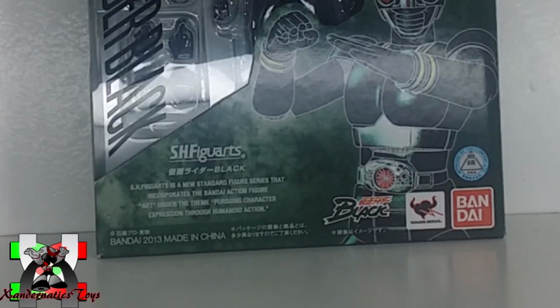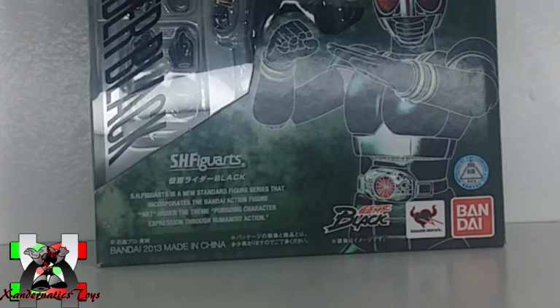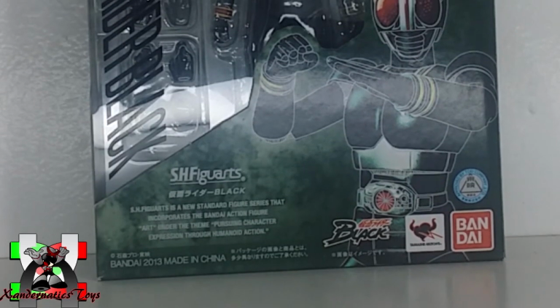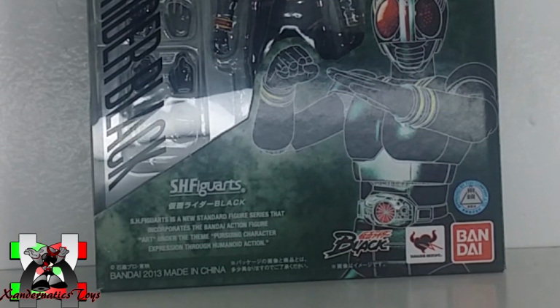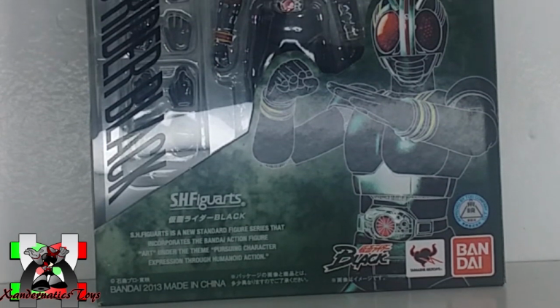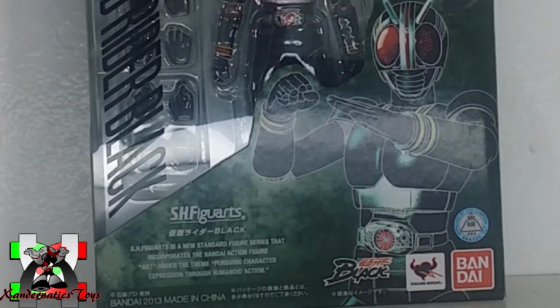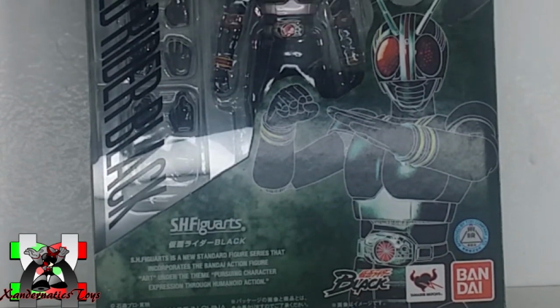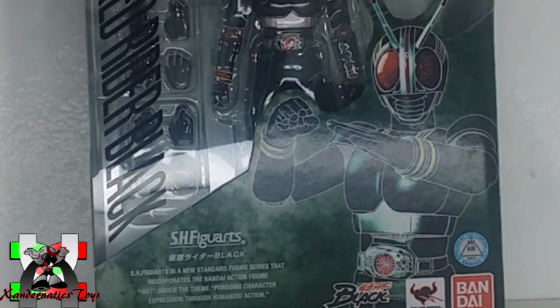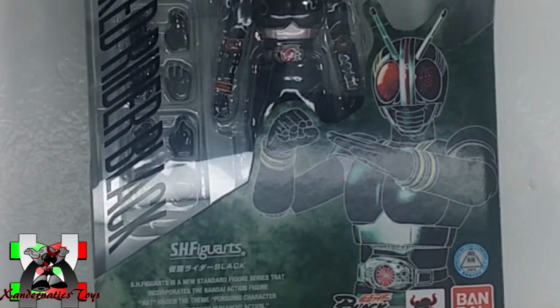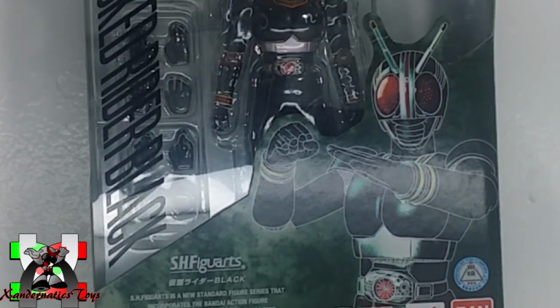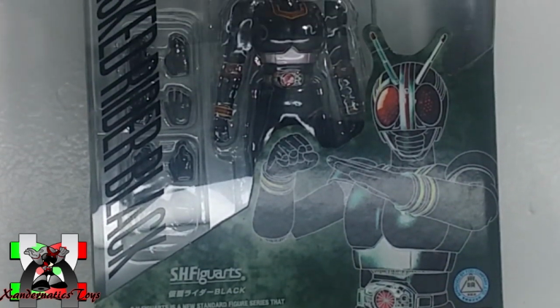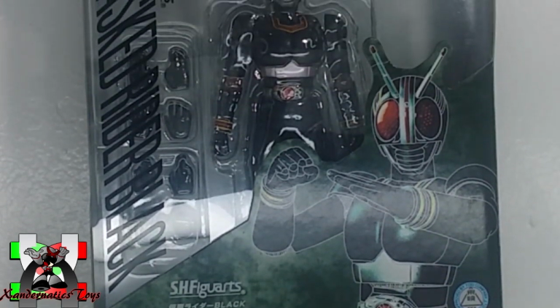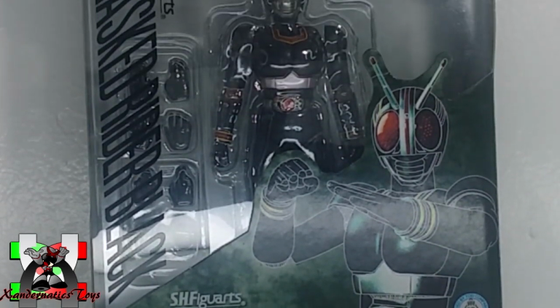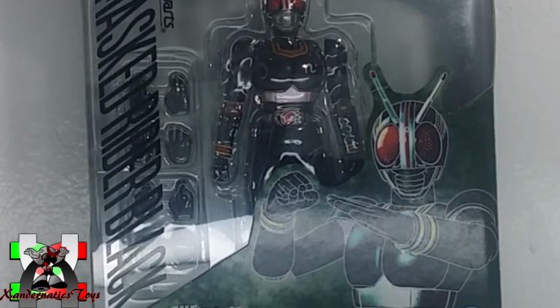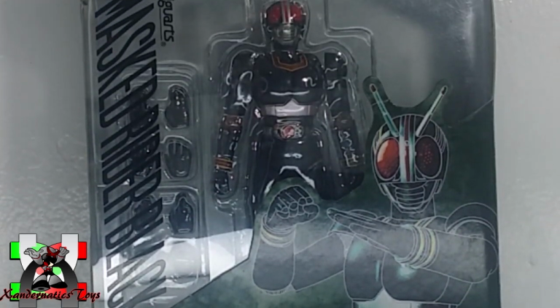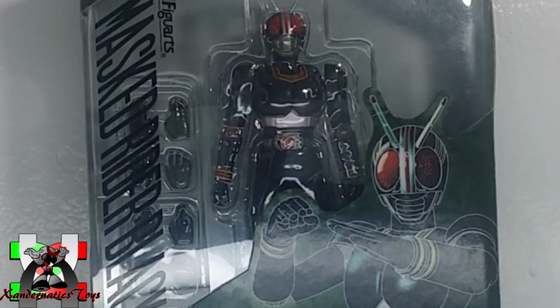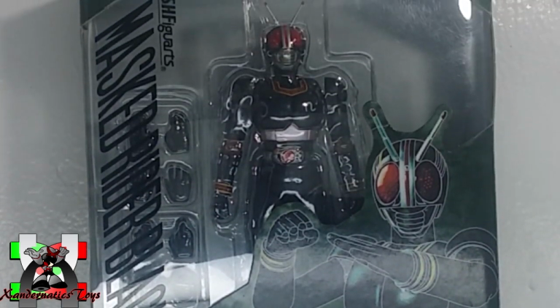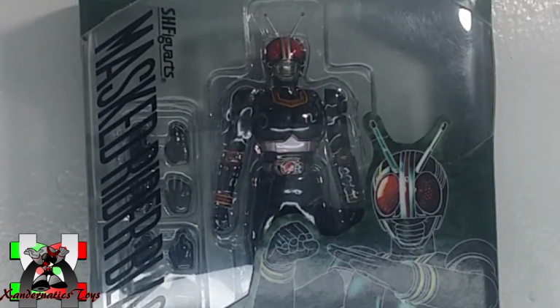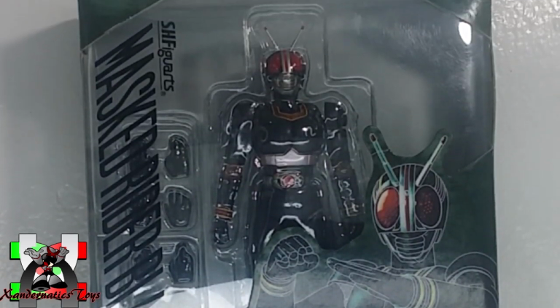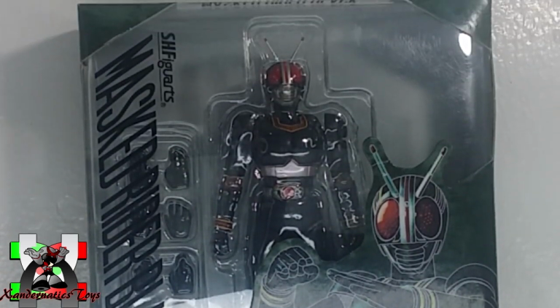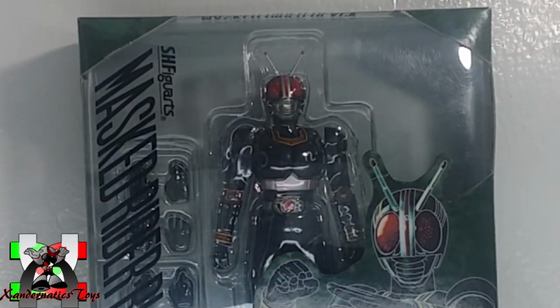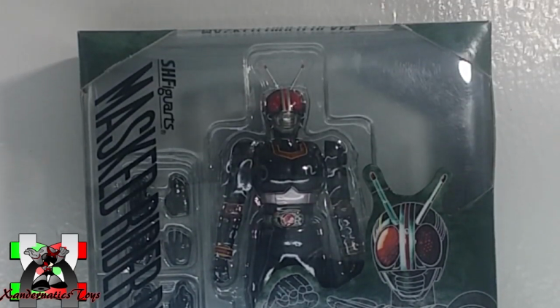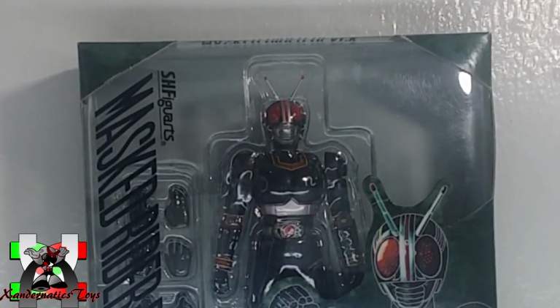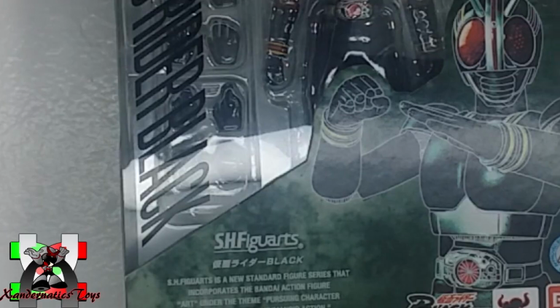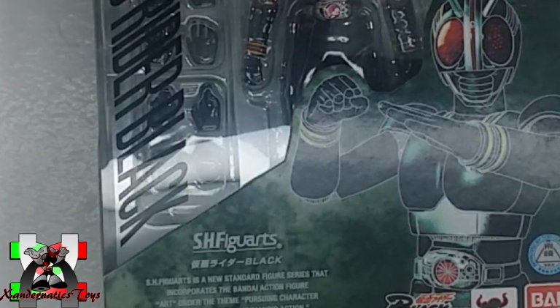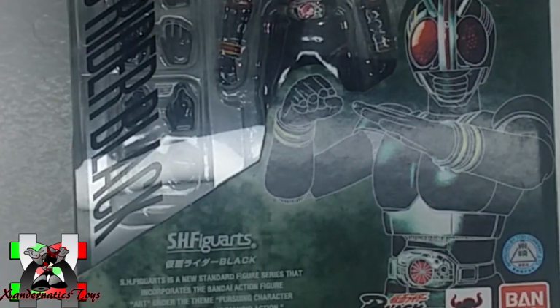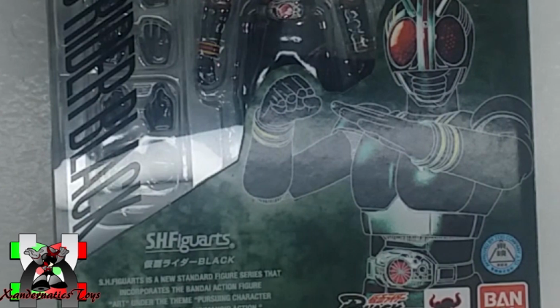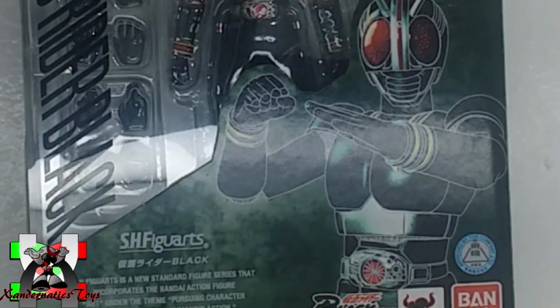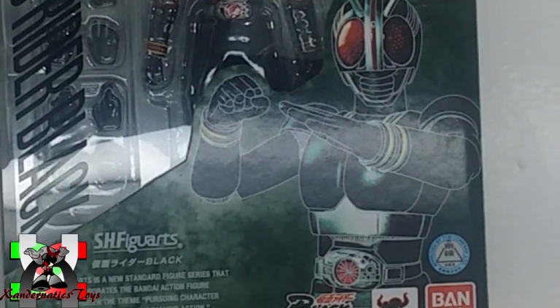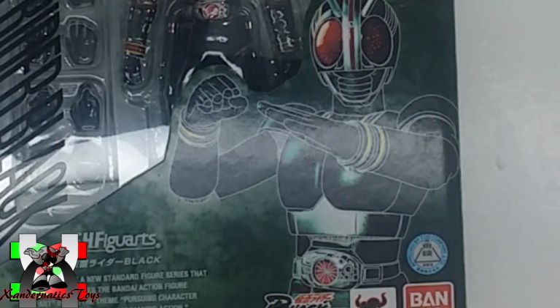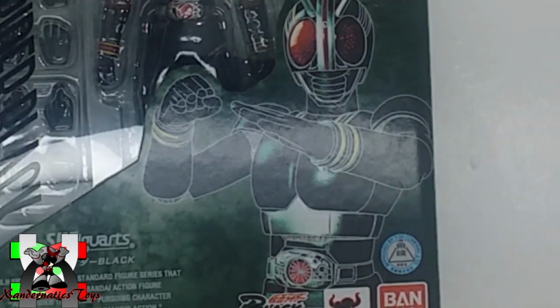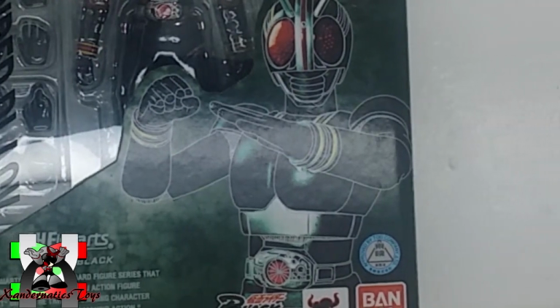Hello, Sandernatics! My name is Sanders, and today I'm going to review another action figure which is popular in the Philippines since the 90s.